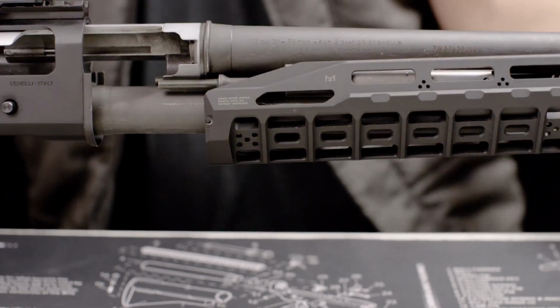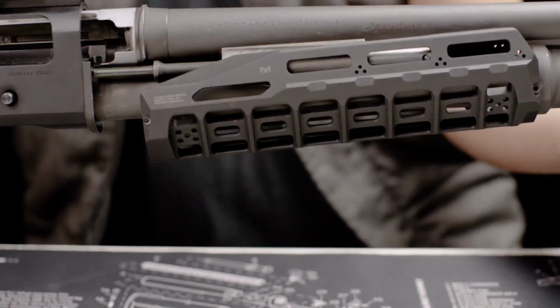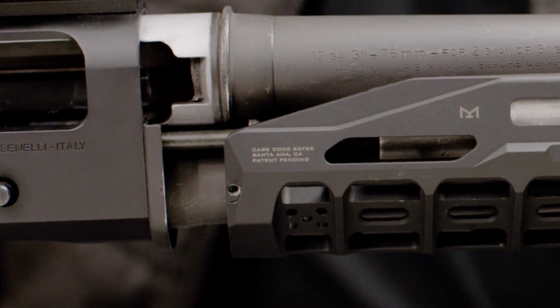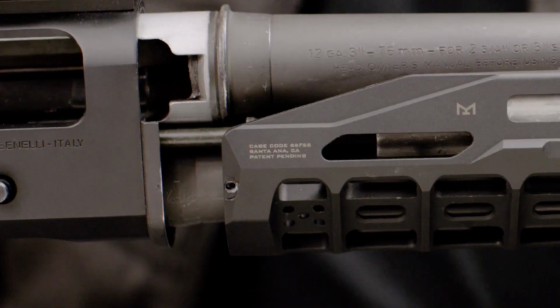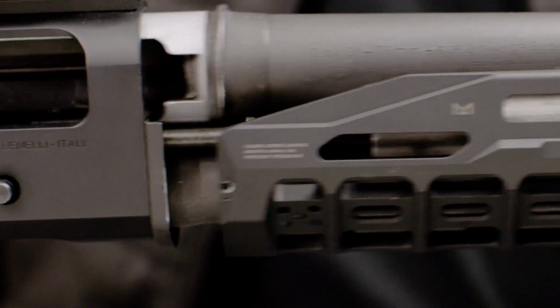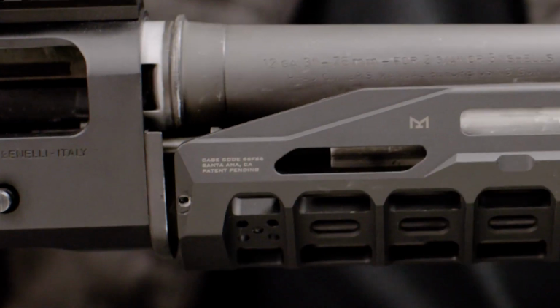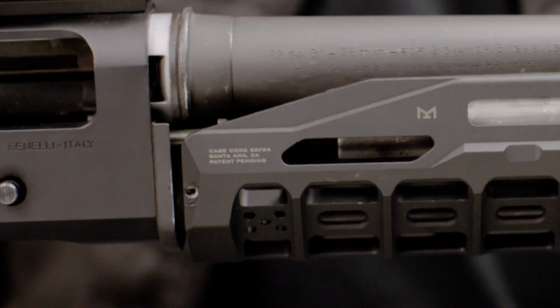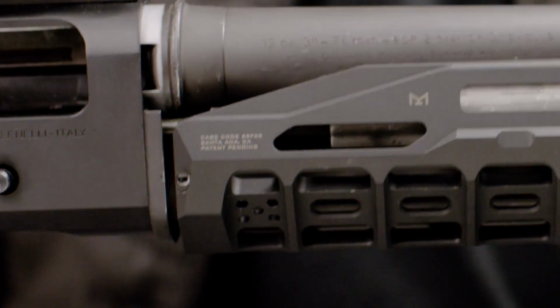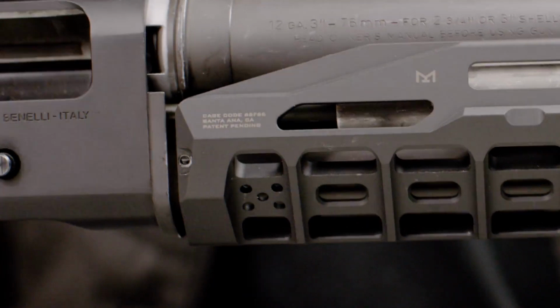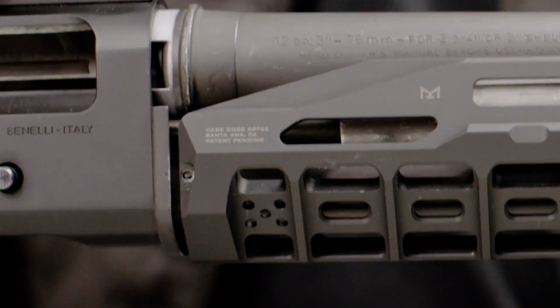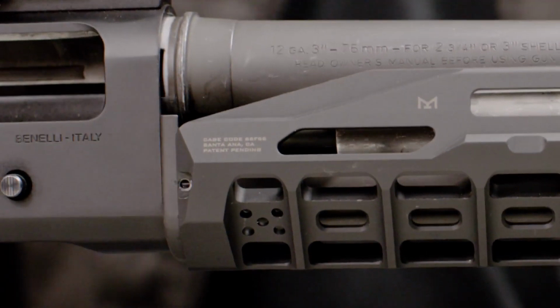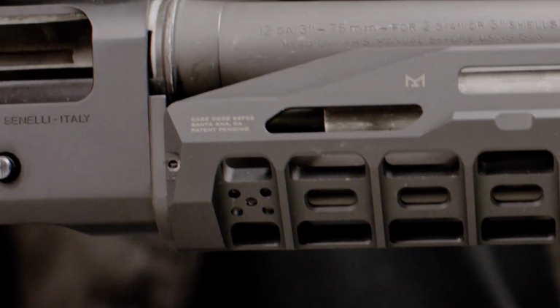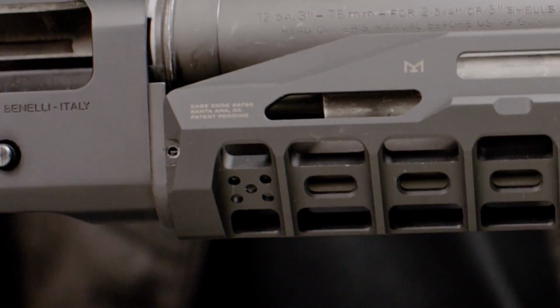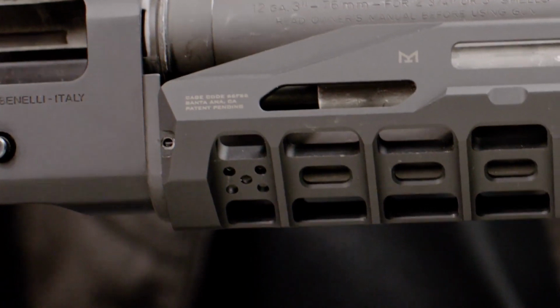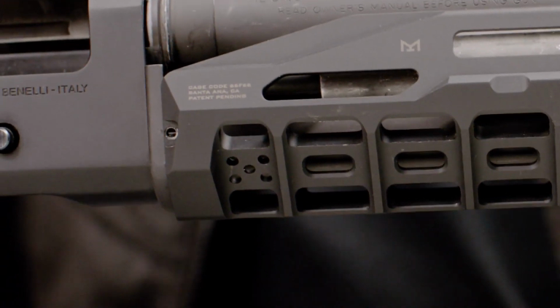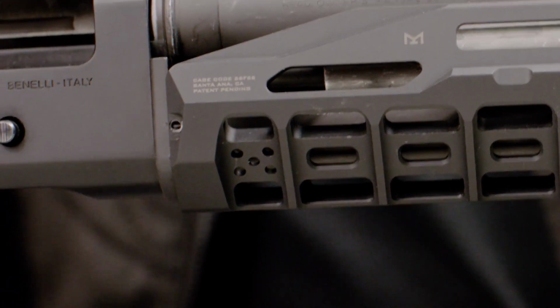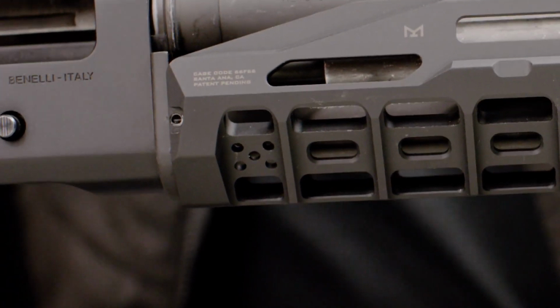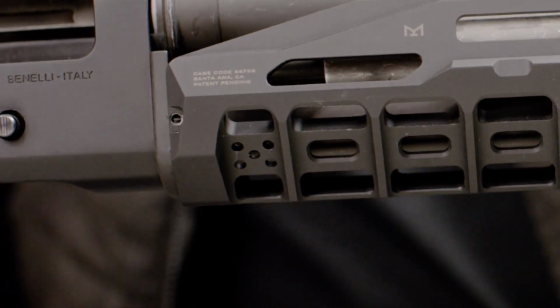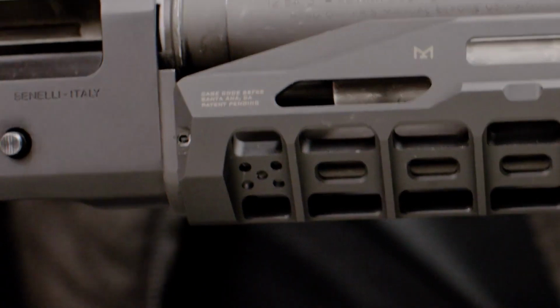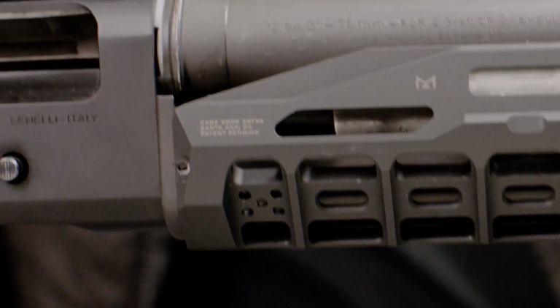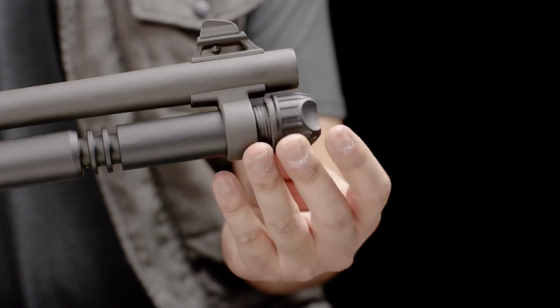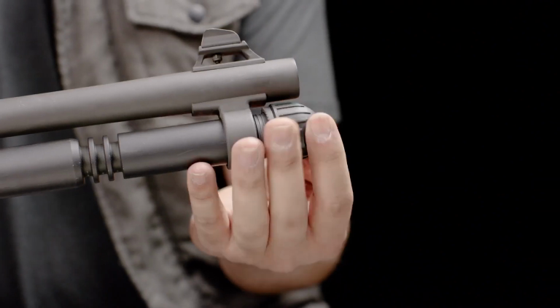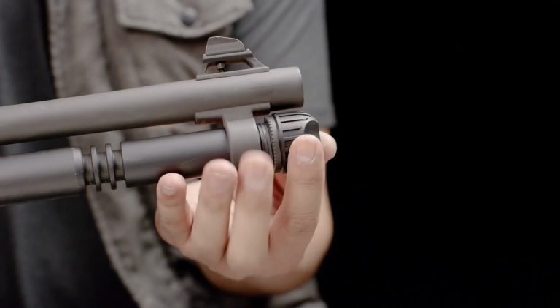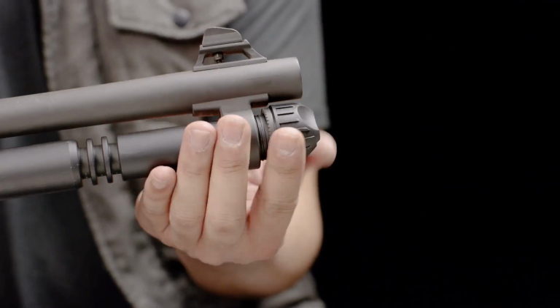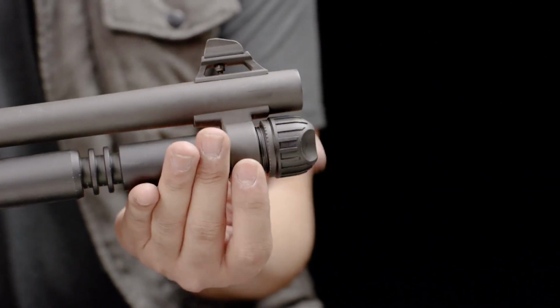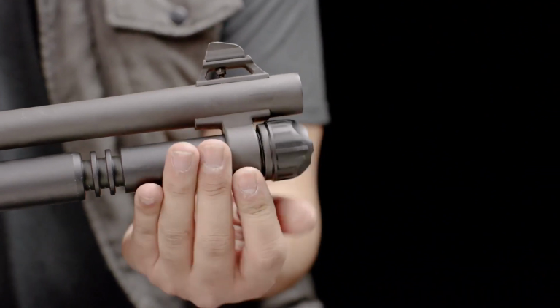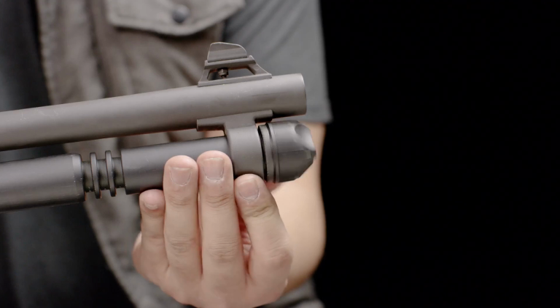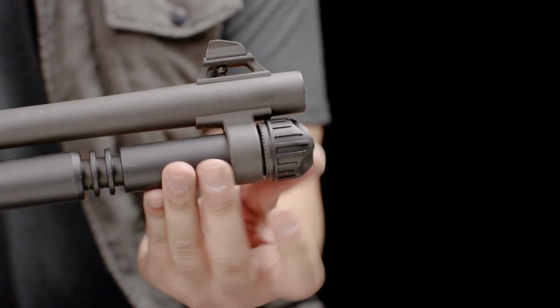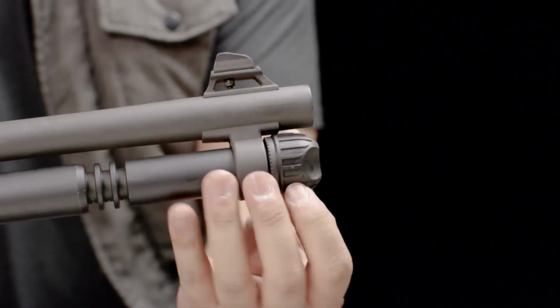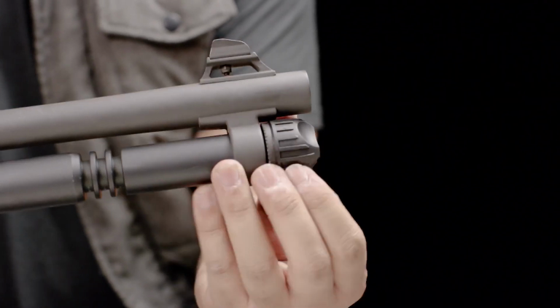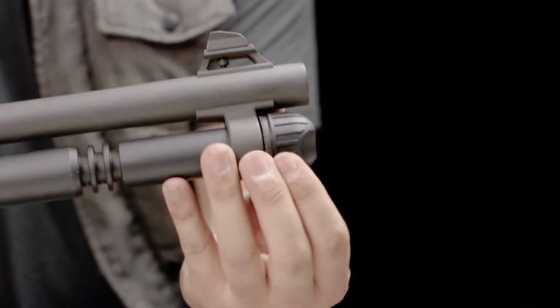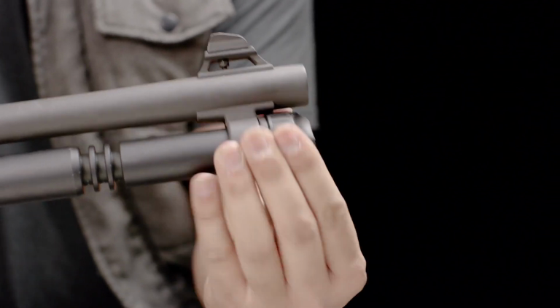Slide the barrel assembly with the HAYL Rail back onto the main body of the Benelli. Tighten the magazine cap.